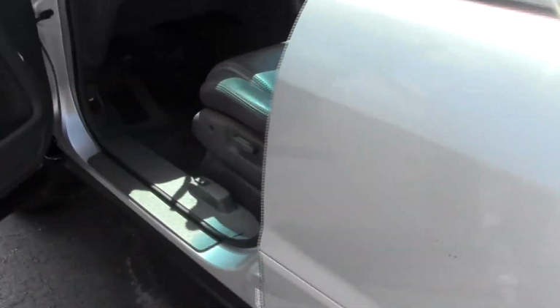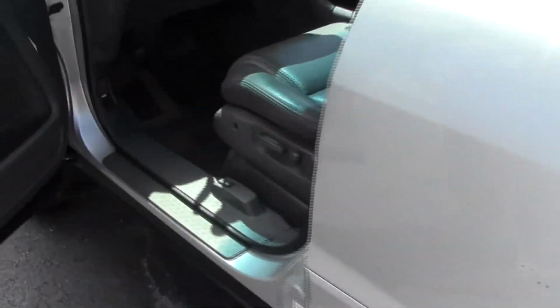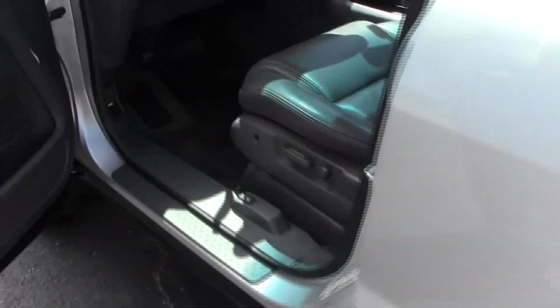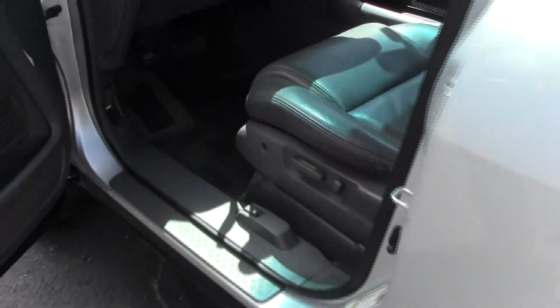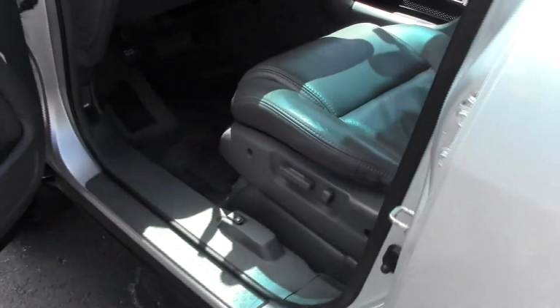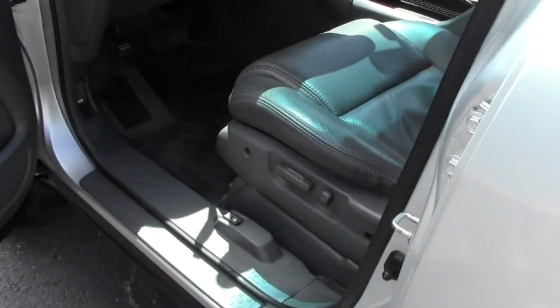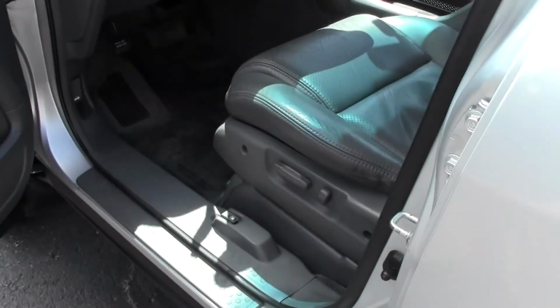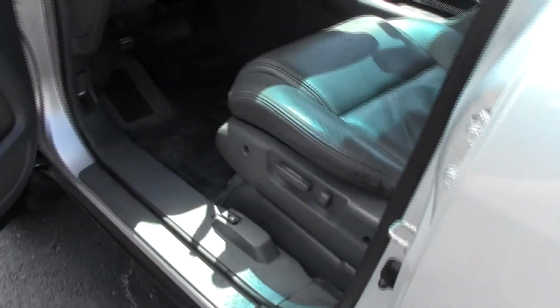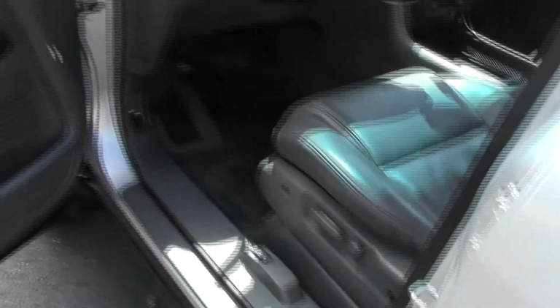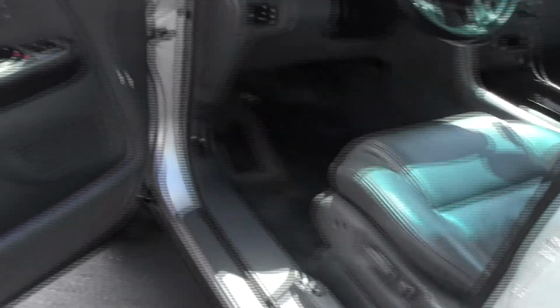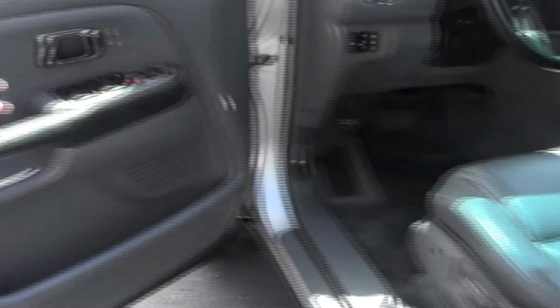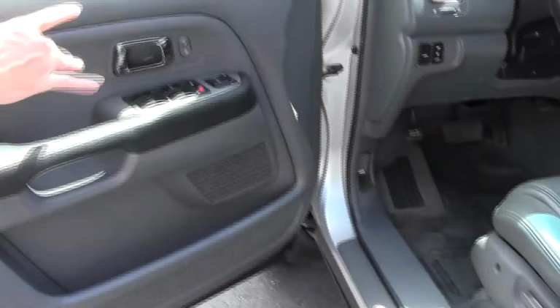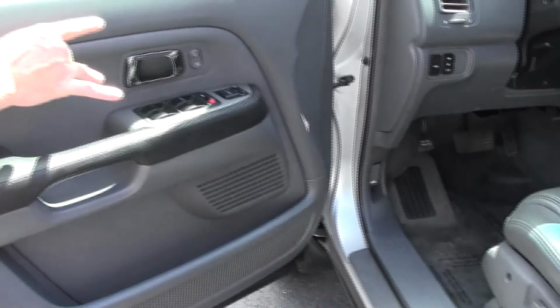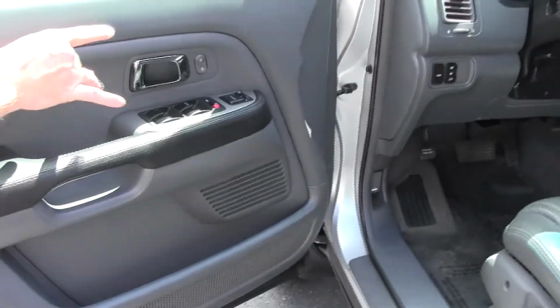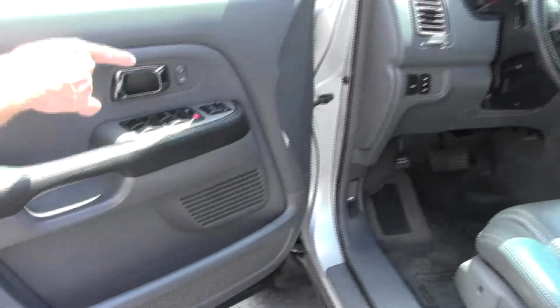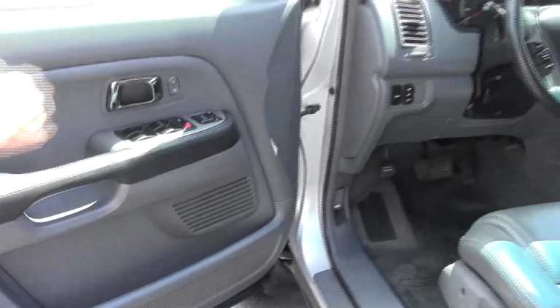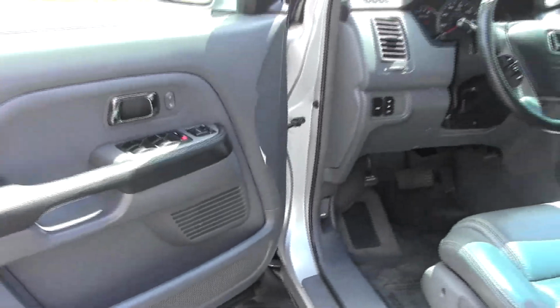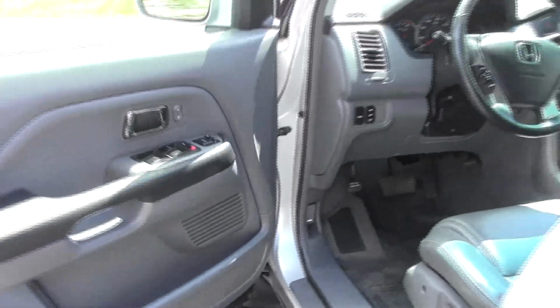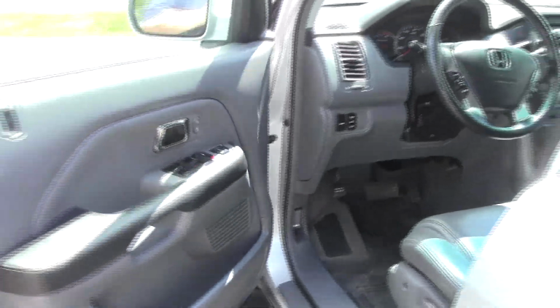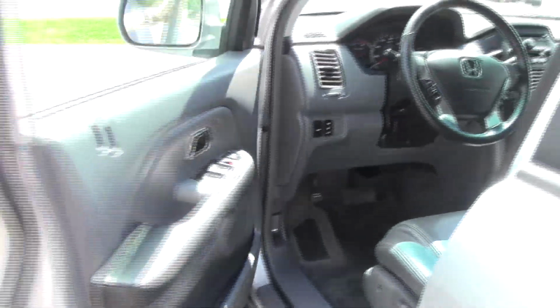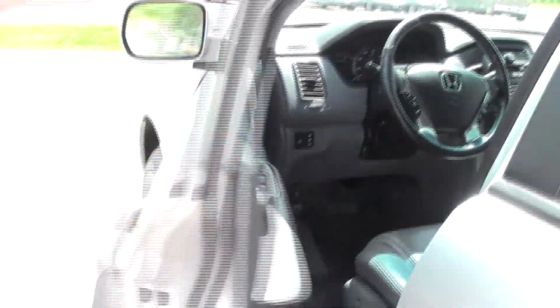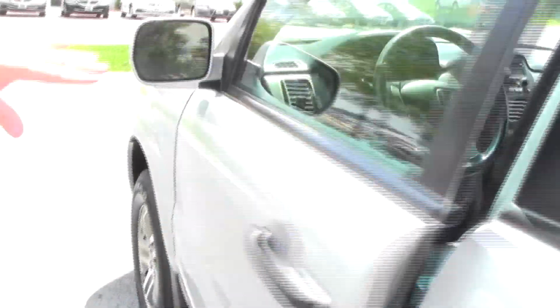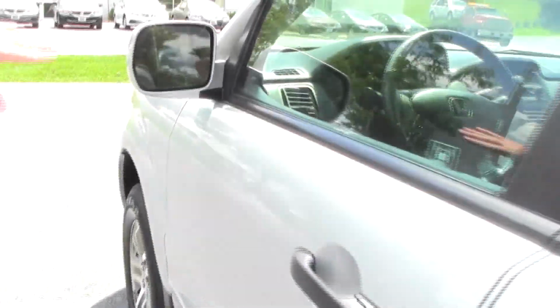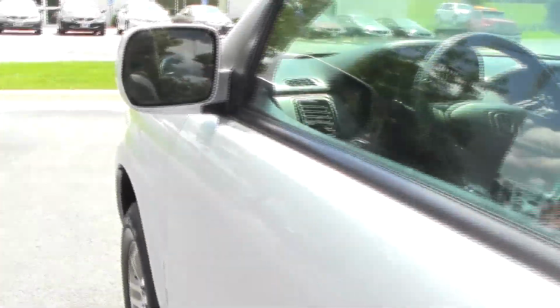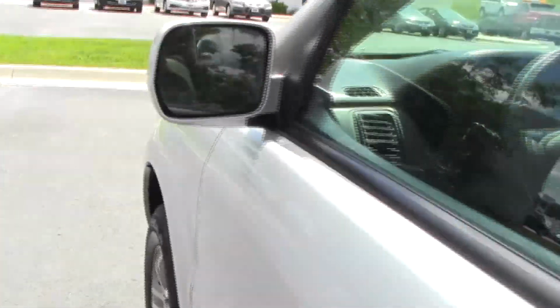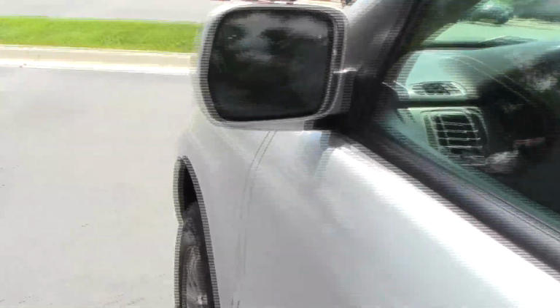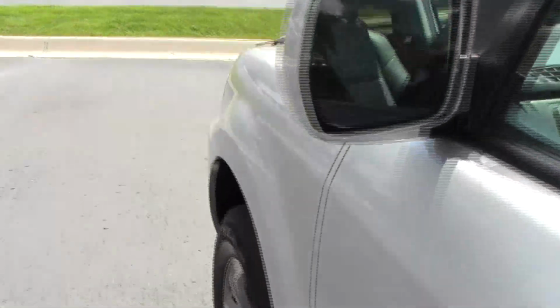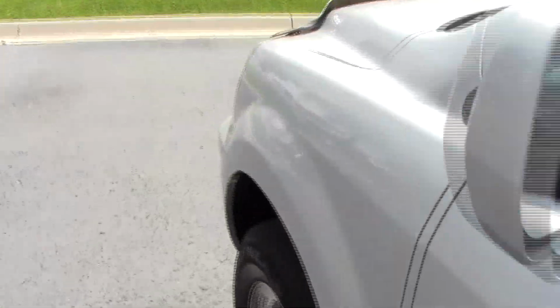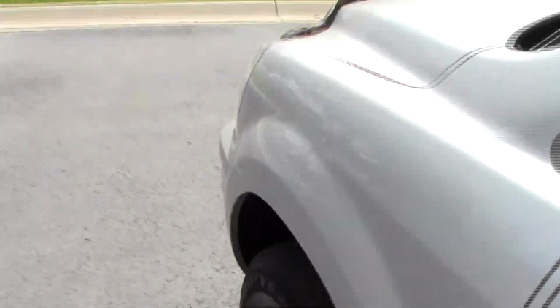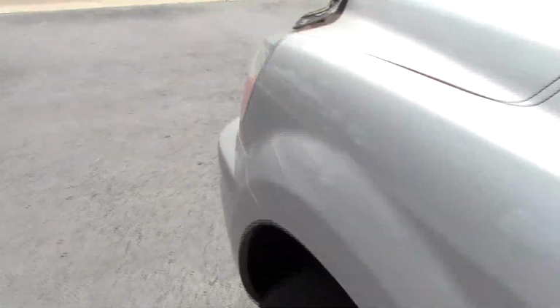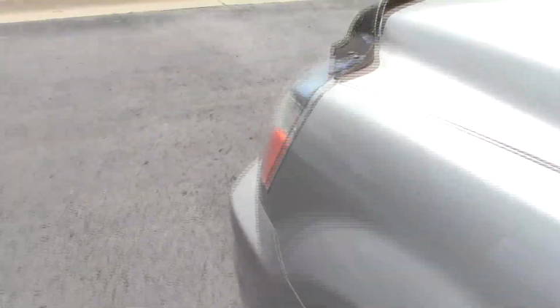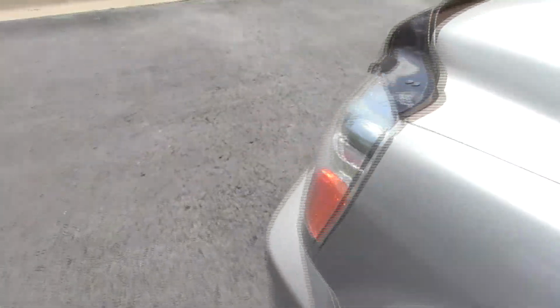You have an eight-way power driver seat, power windows, power locks, and power mirrors. The exterior mirrors are heated. Be sure to see the free CARFAX report and mechanical inspection sheet.